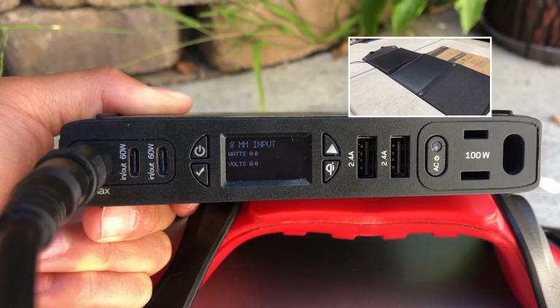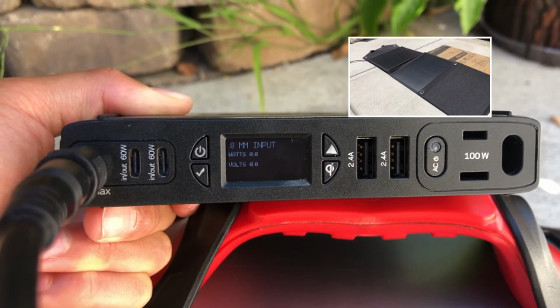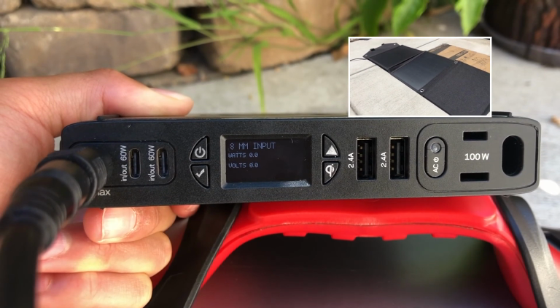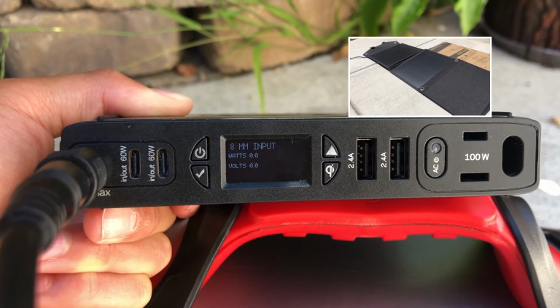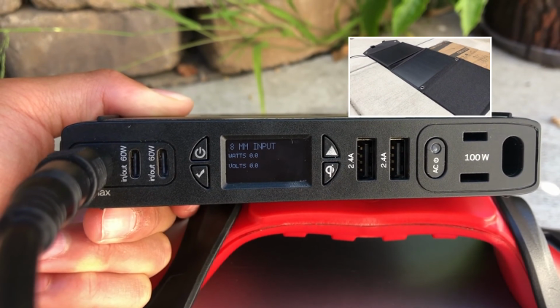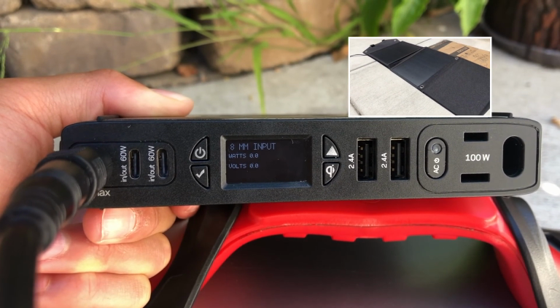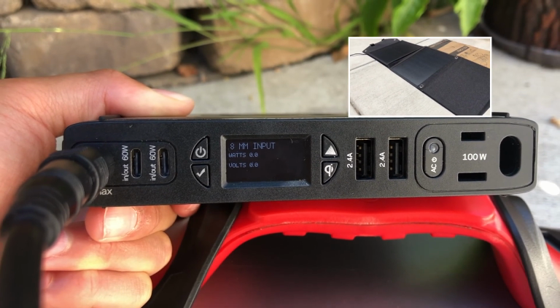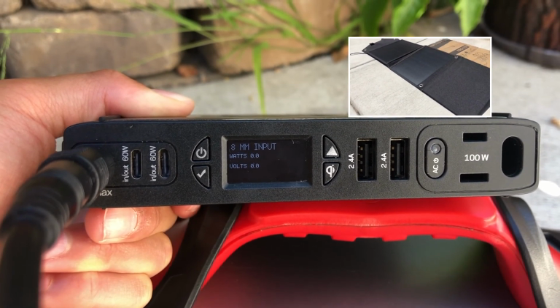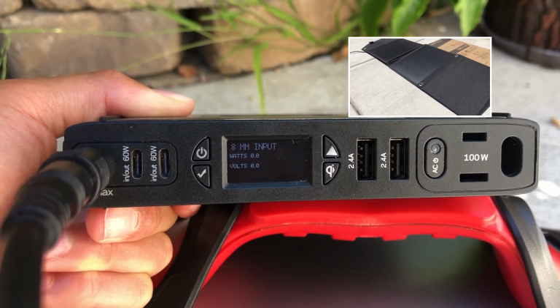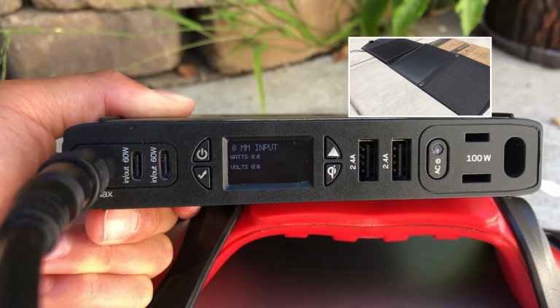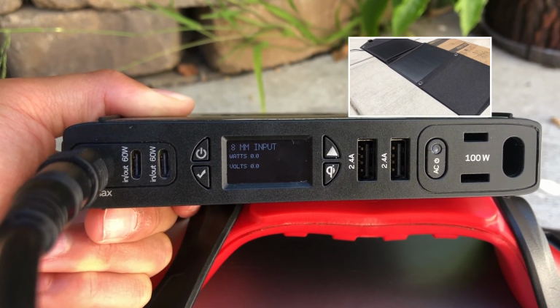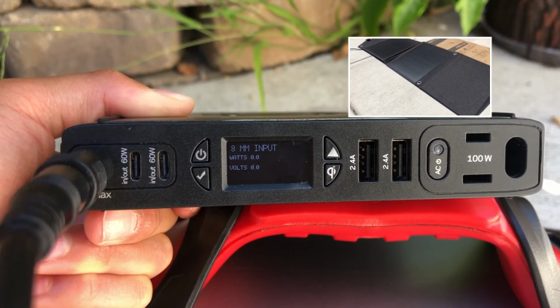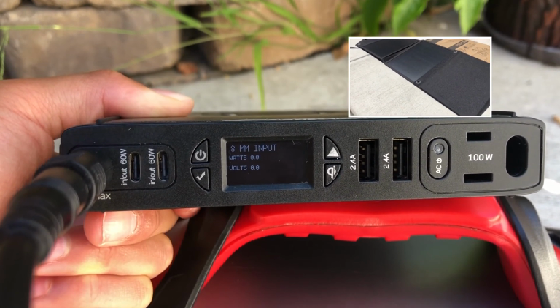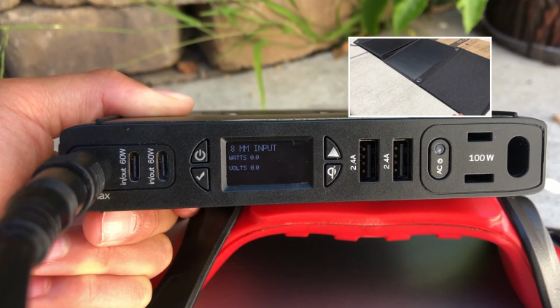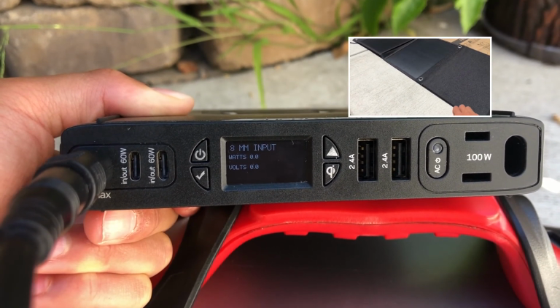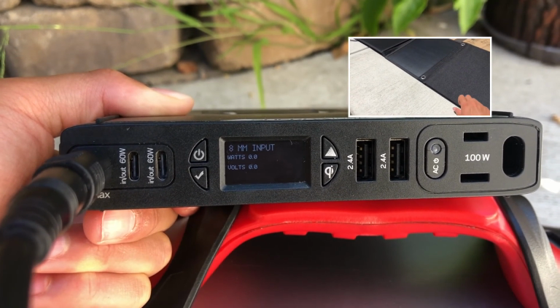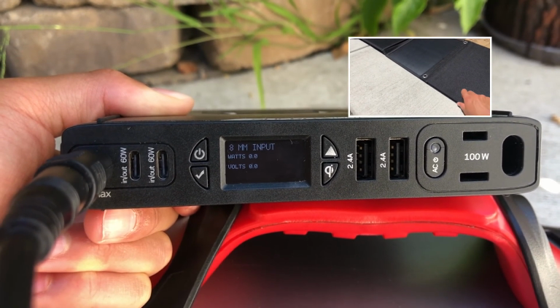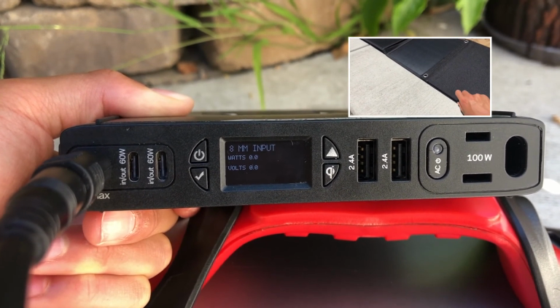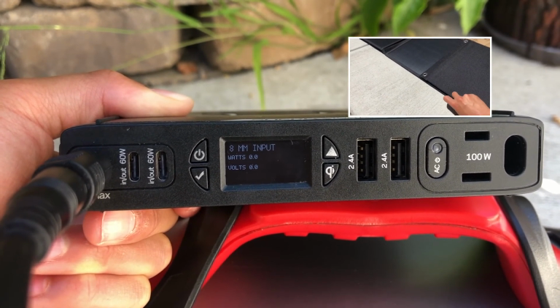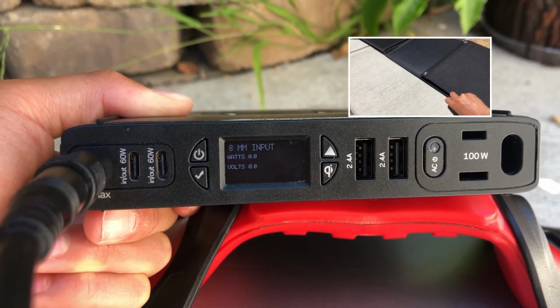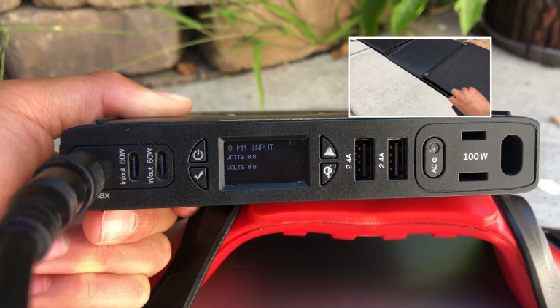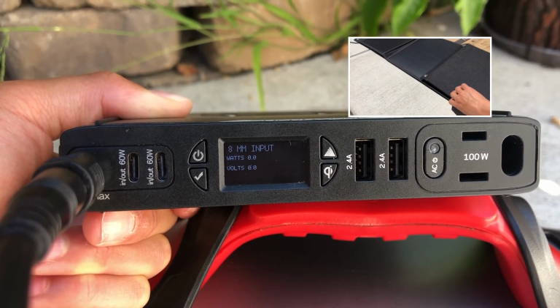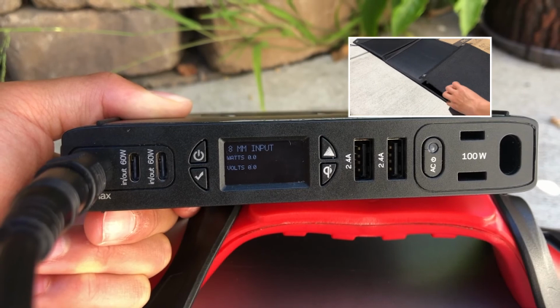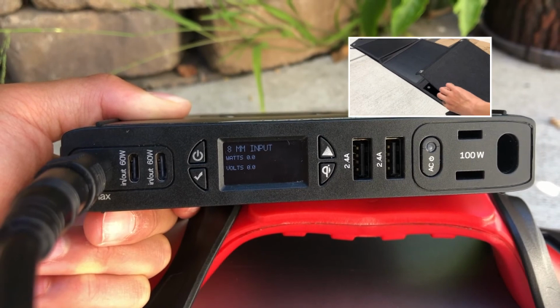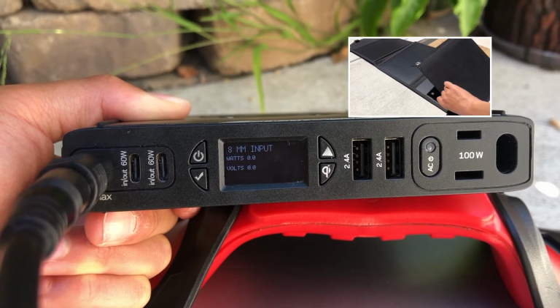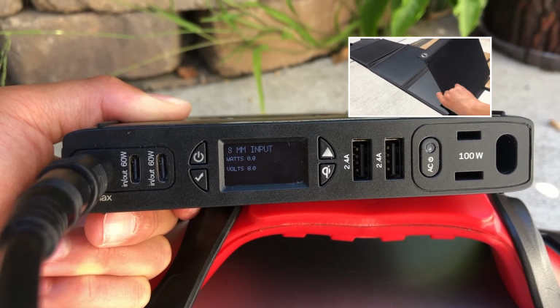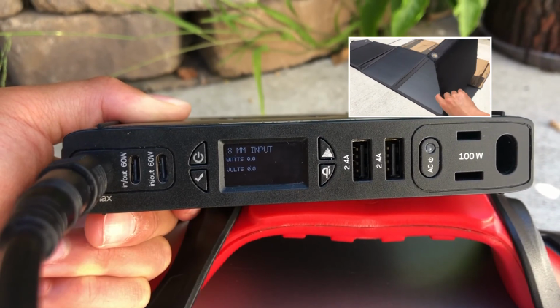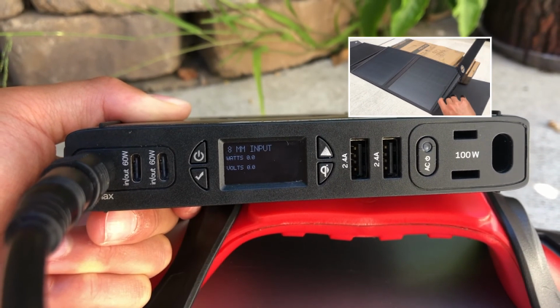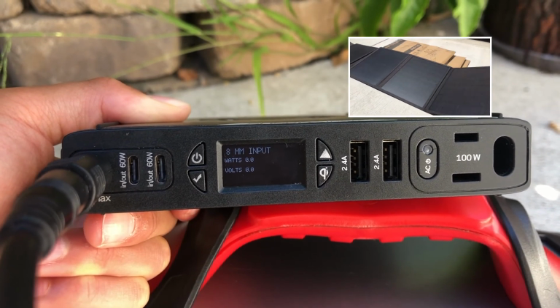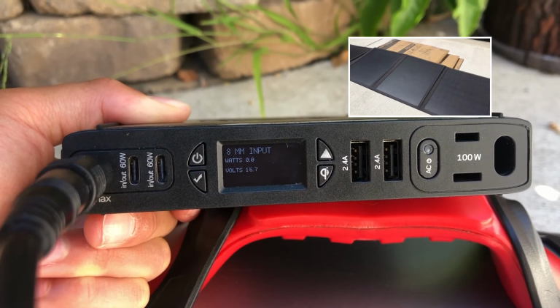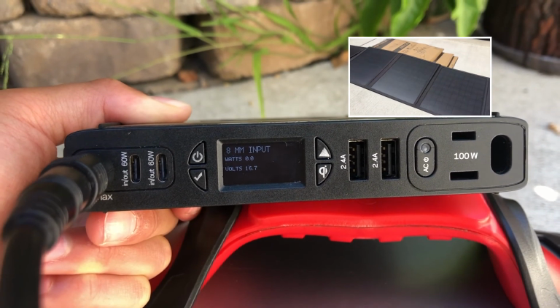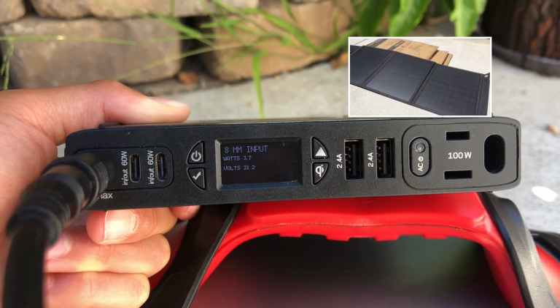Keep in mind that if you close one side of the panel, you will have no watts or no volts coming in, even though this is monocrystalline. If you open it, you'll get your full wattage back again.